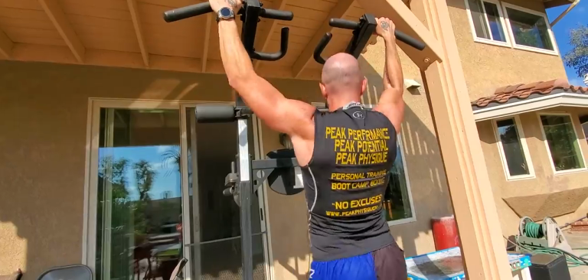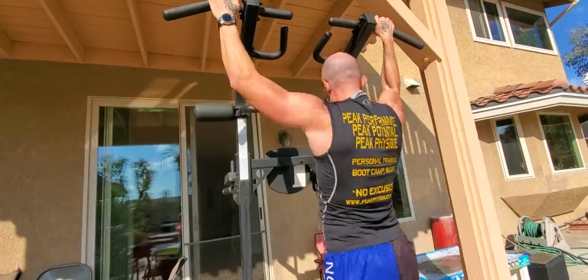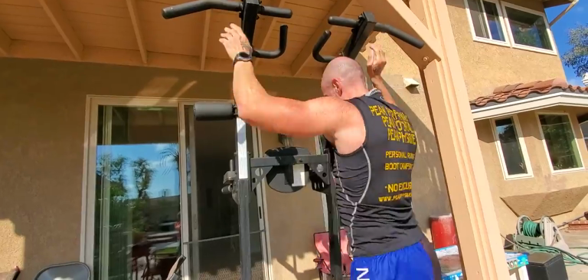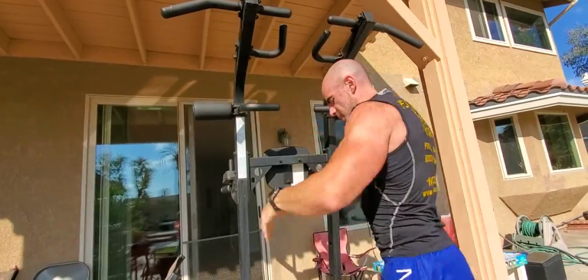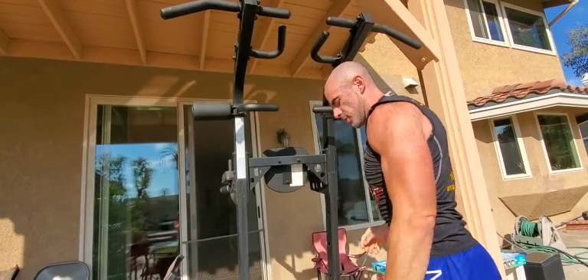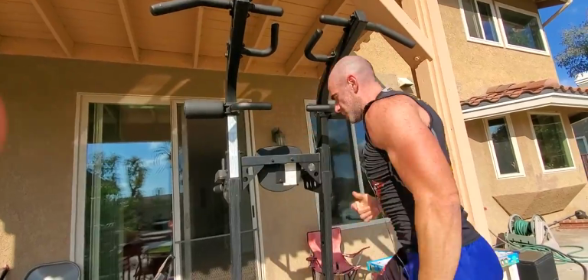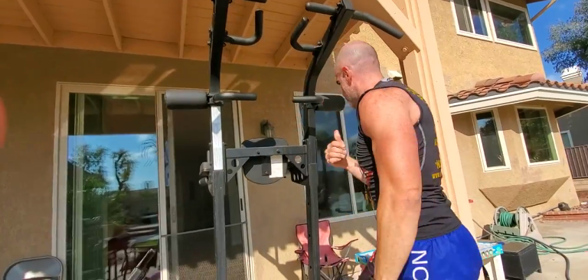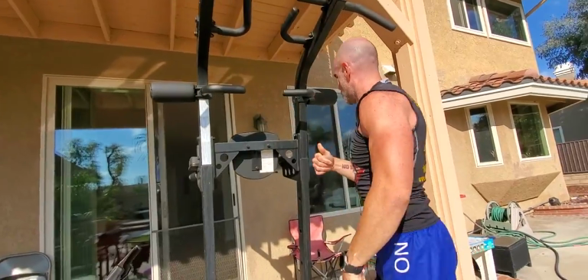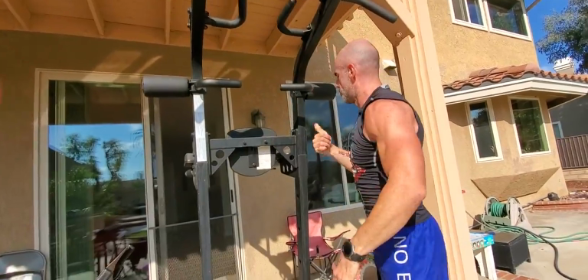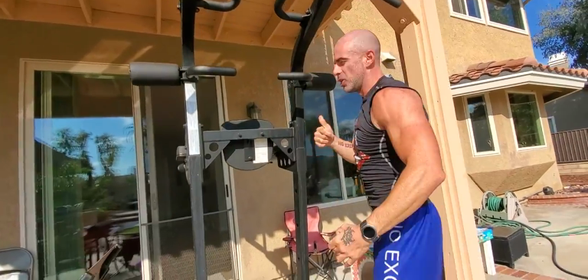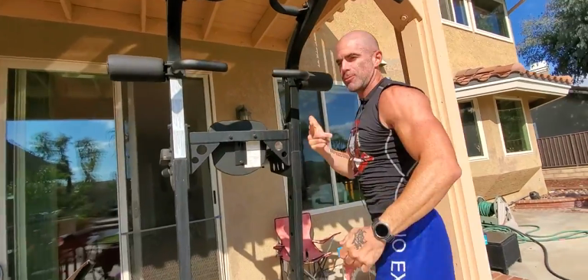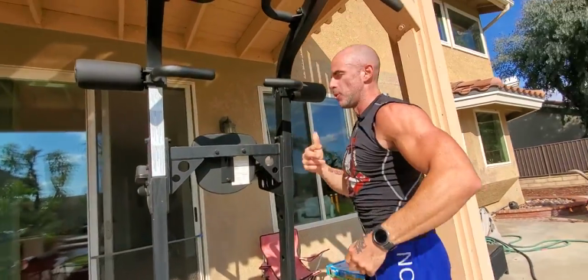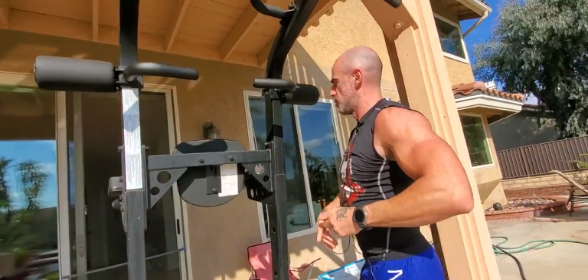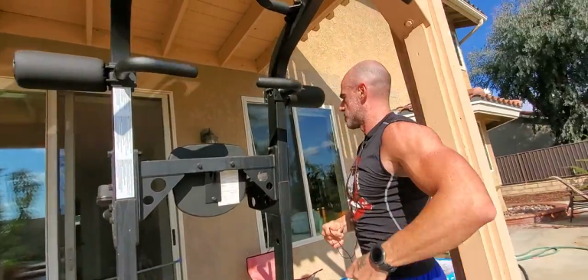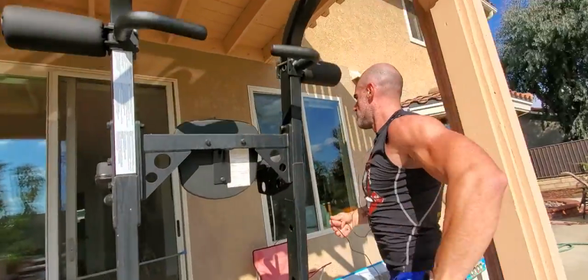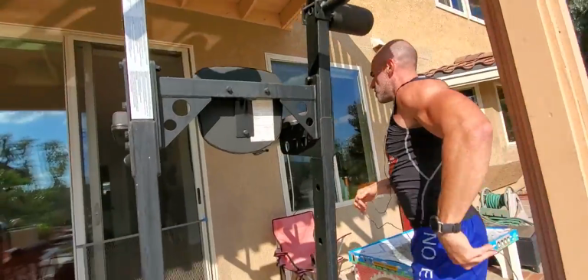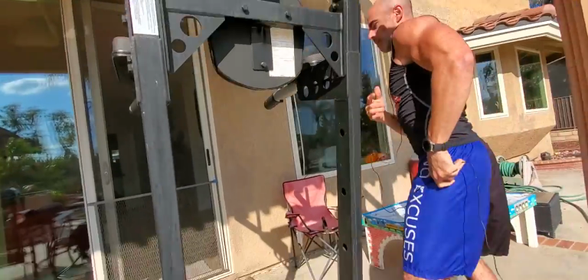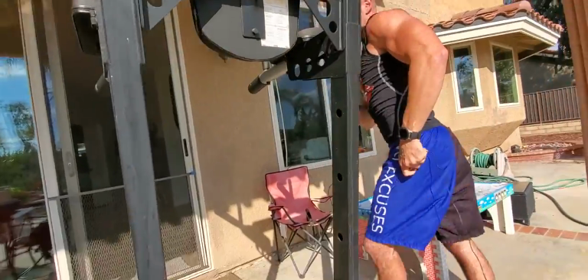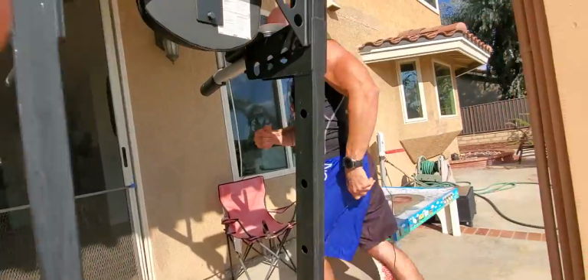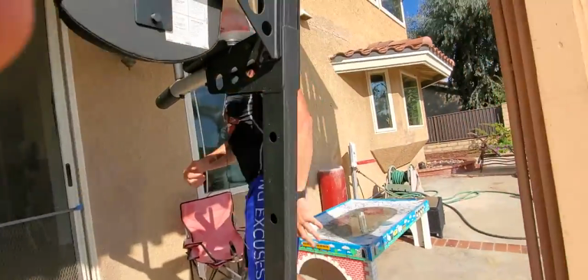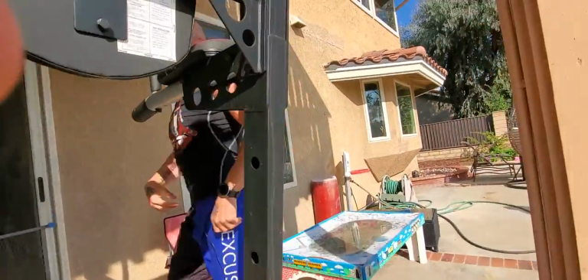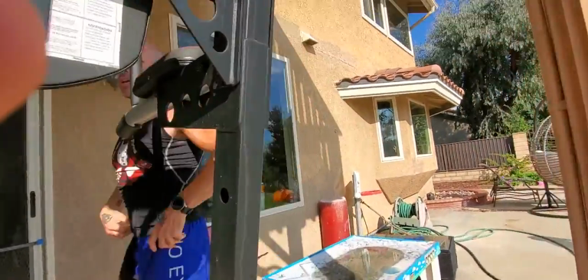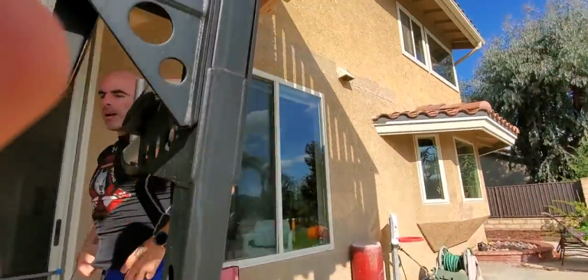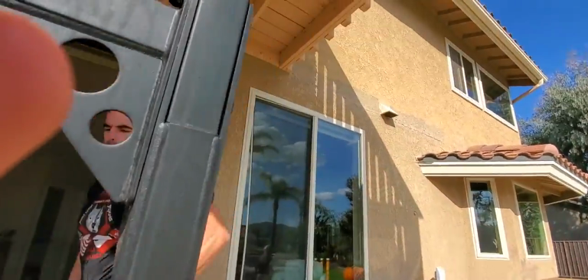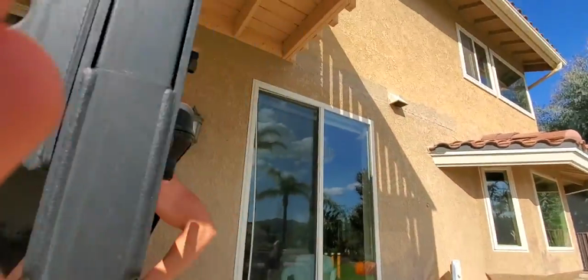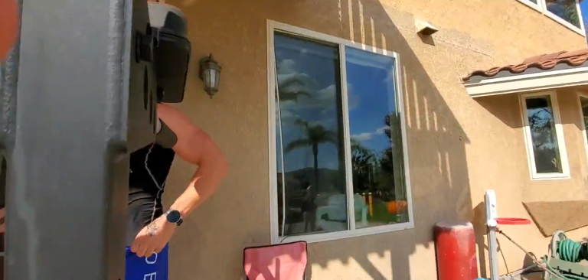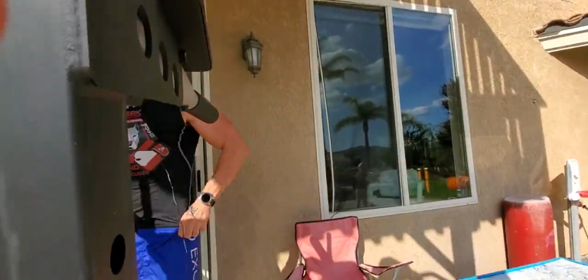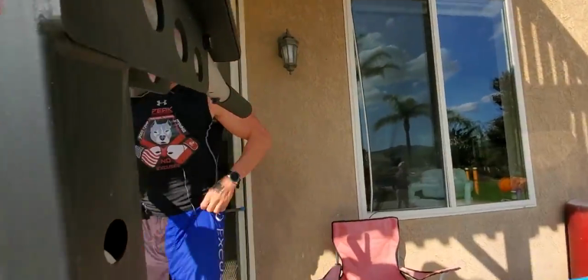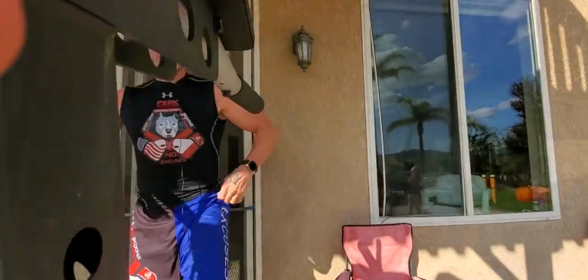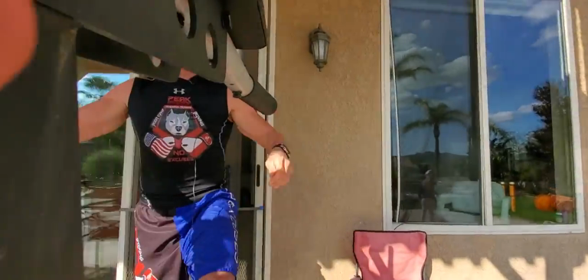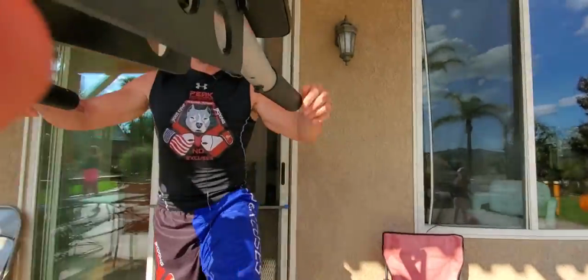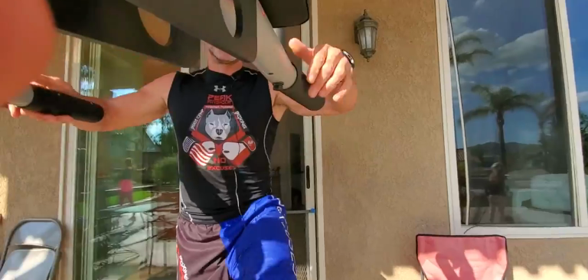This is an upper body circuit — it's a pull, push, pull, push. So that was my pull, and I'm going right to the push, right to a set of dips here.